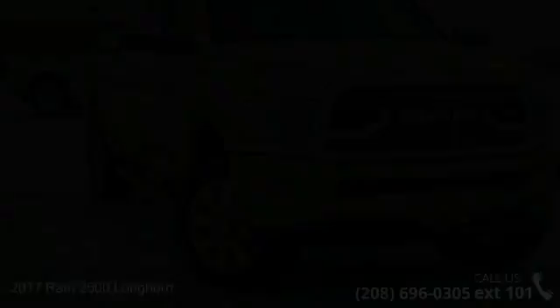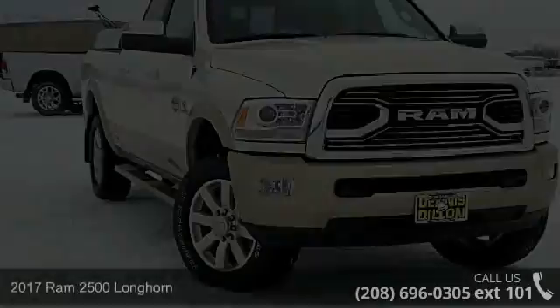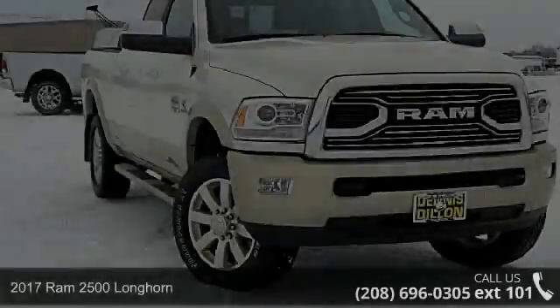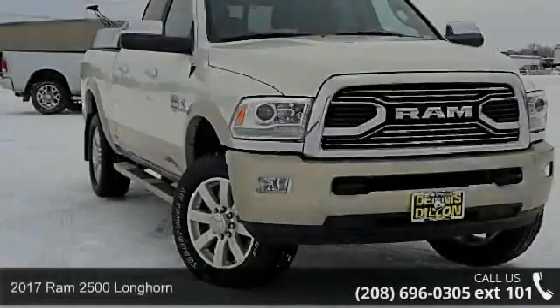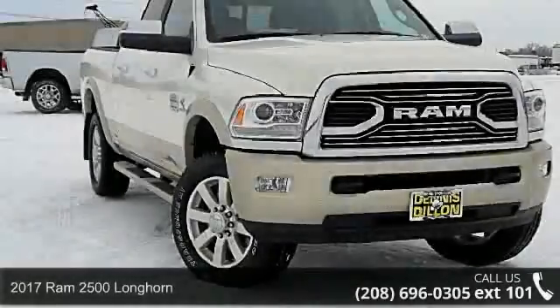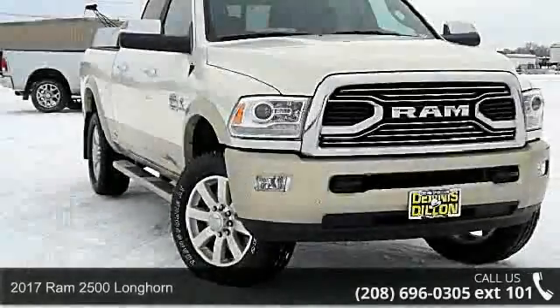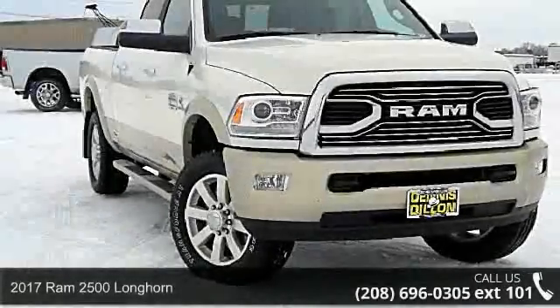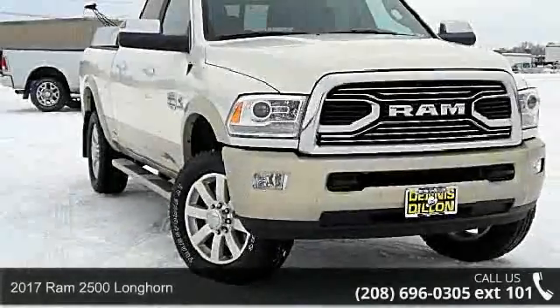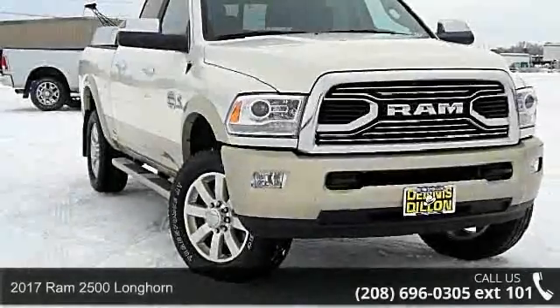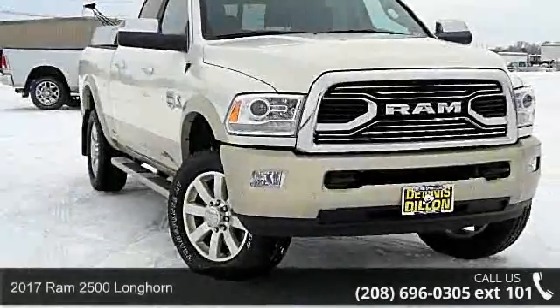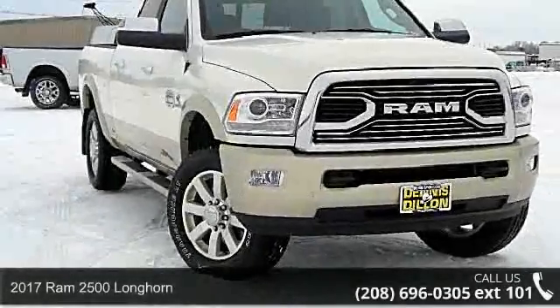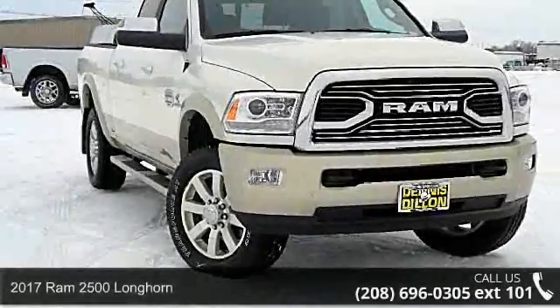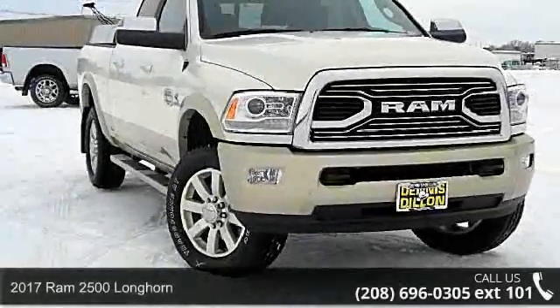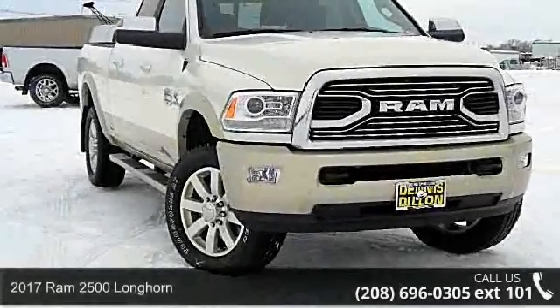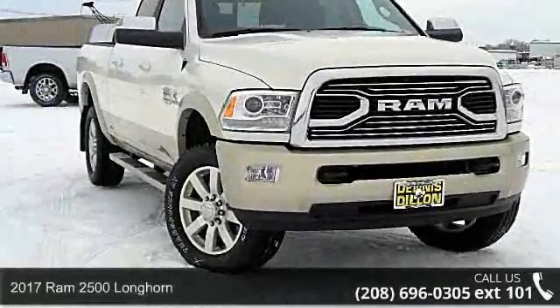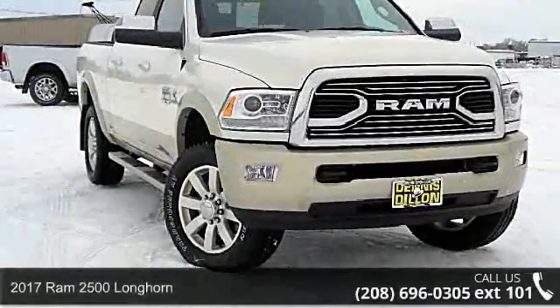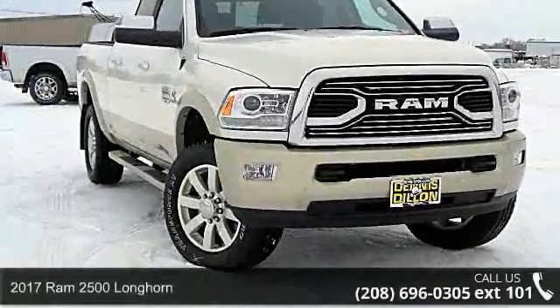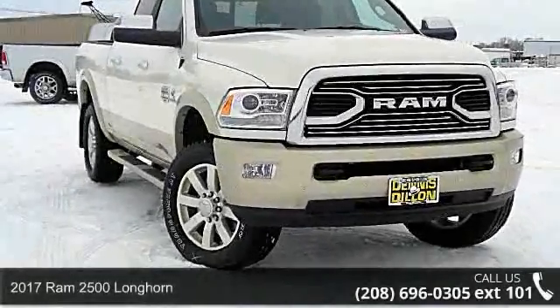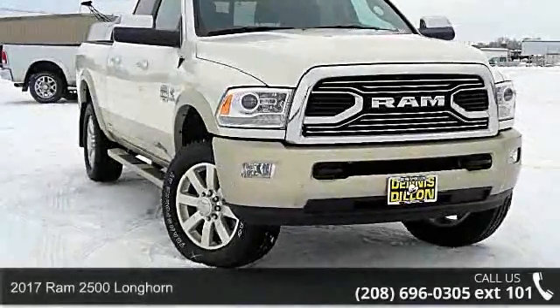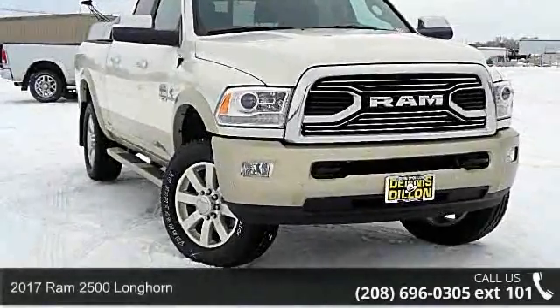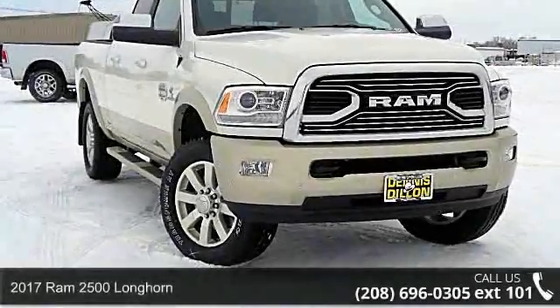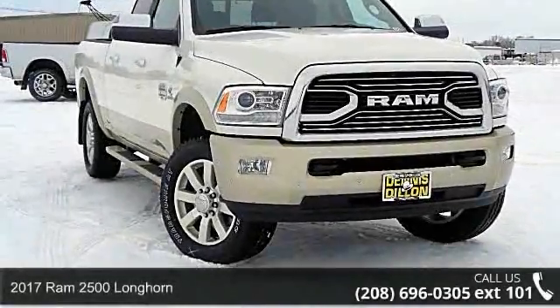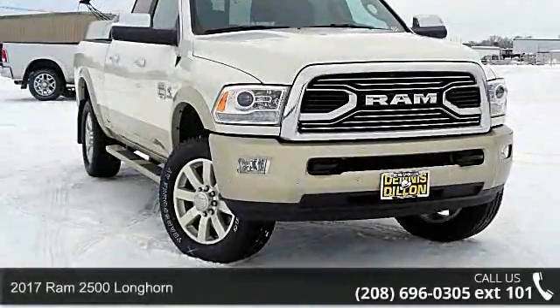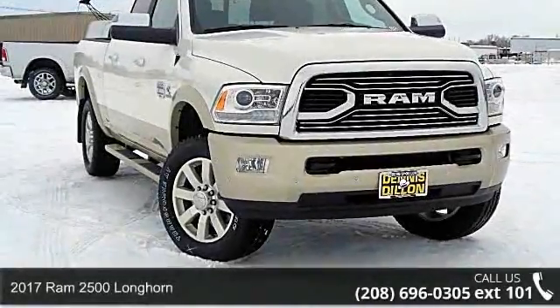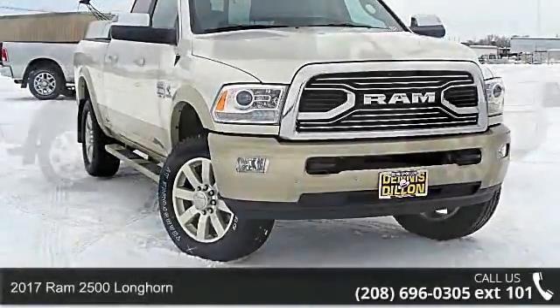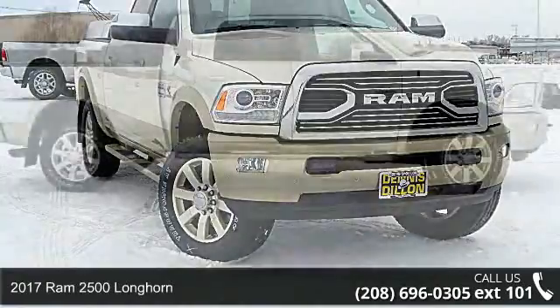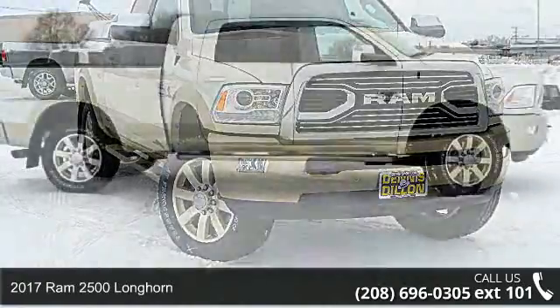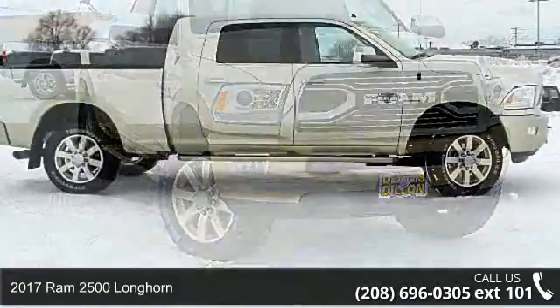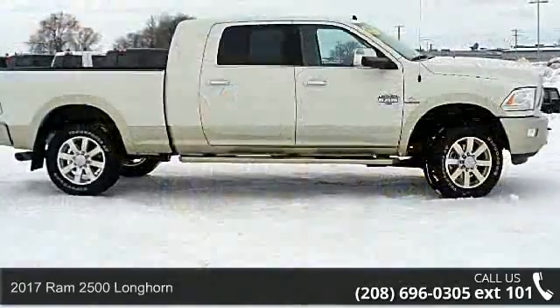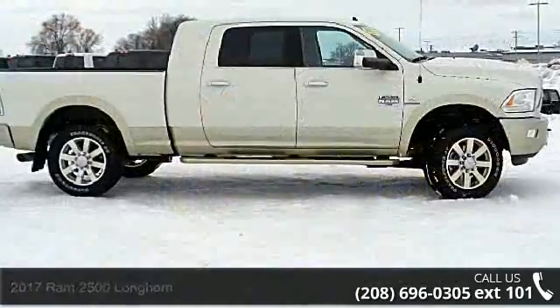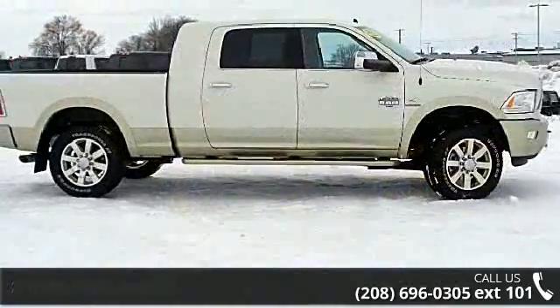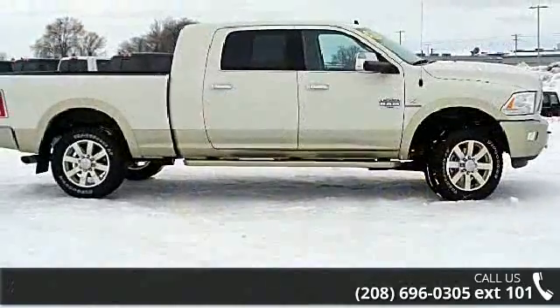Check out this 2017 Ram 2500 Longhorn. This may be the set of wheels you've been looking for.